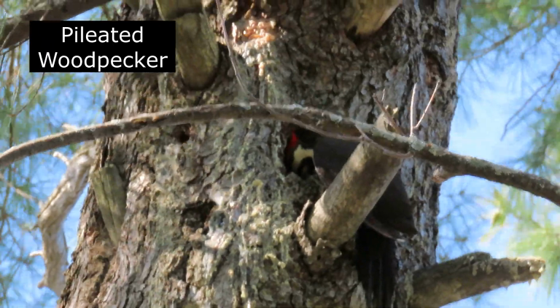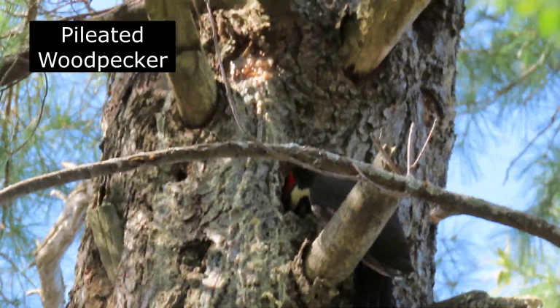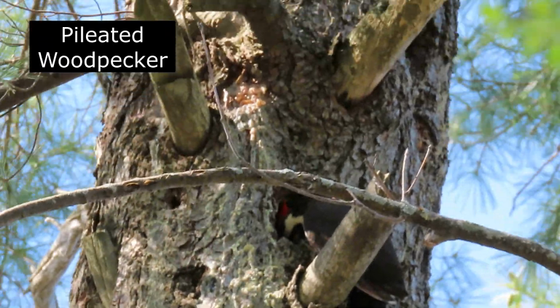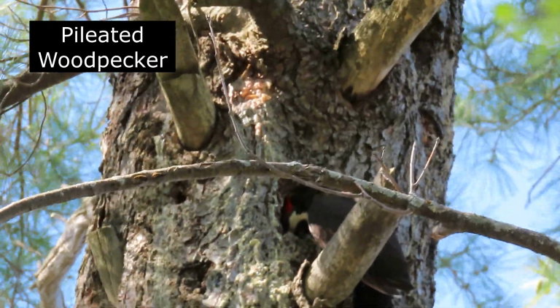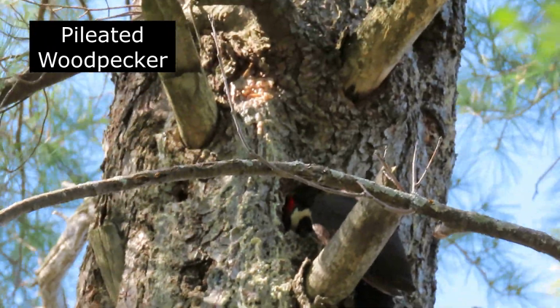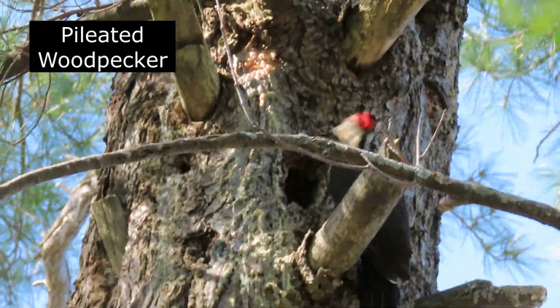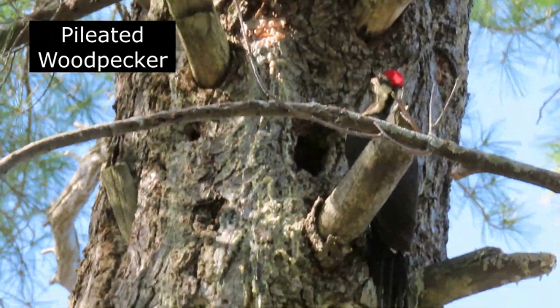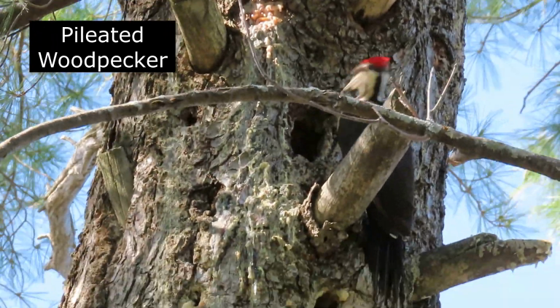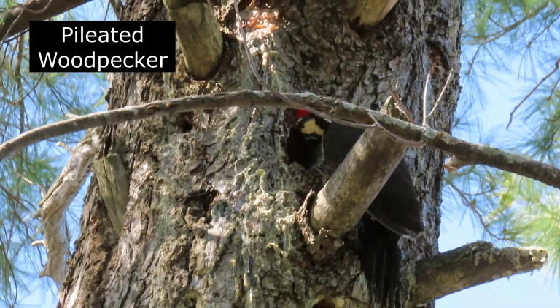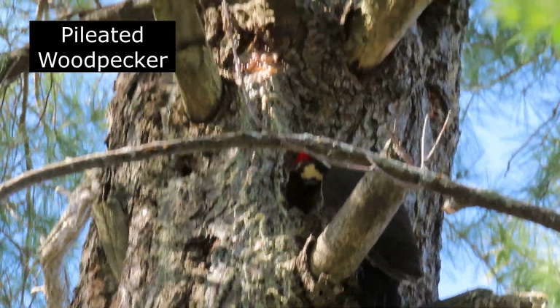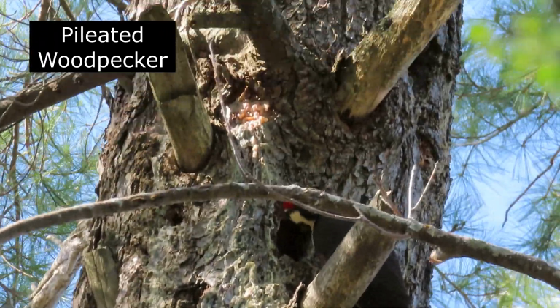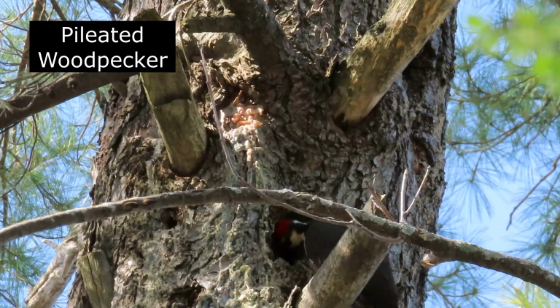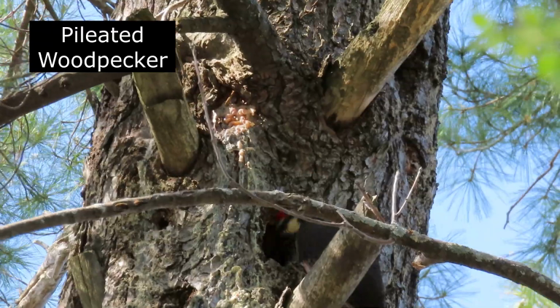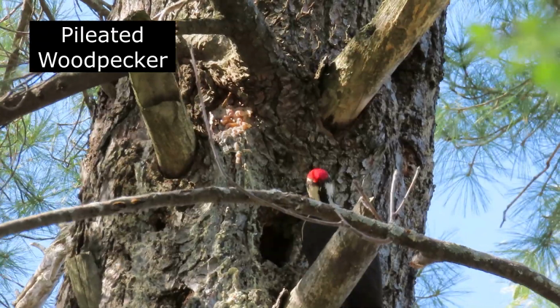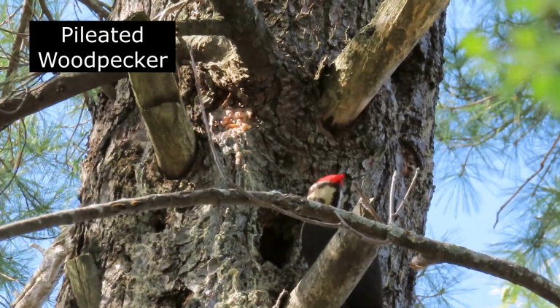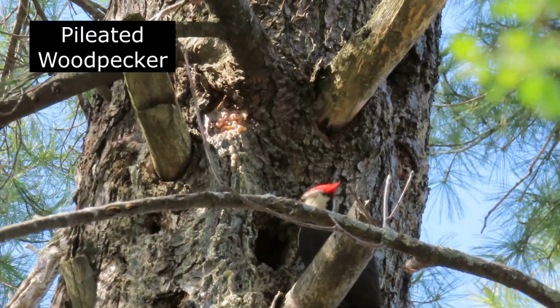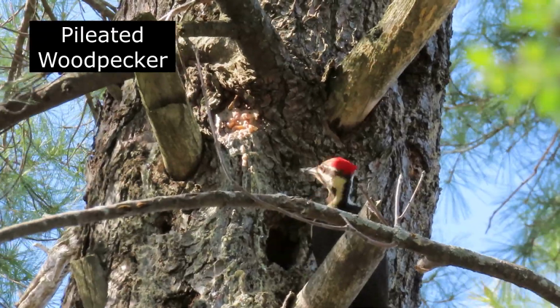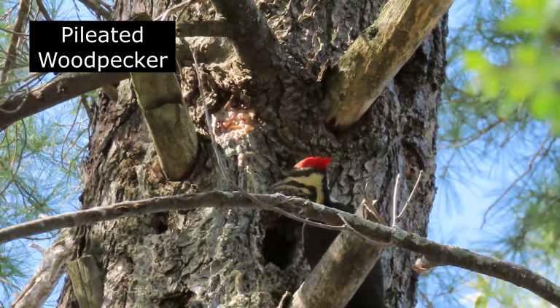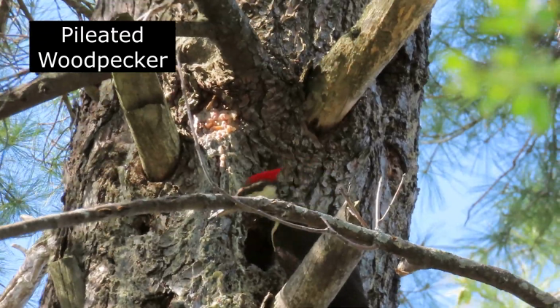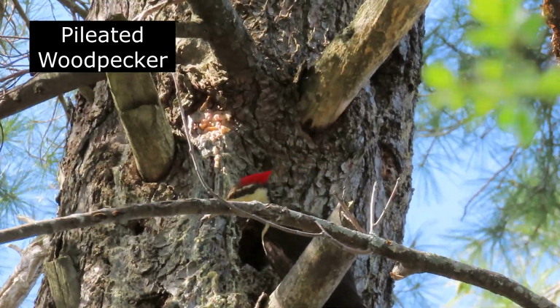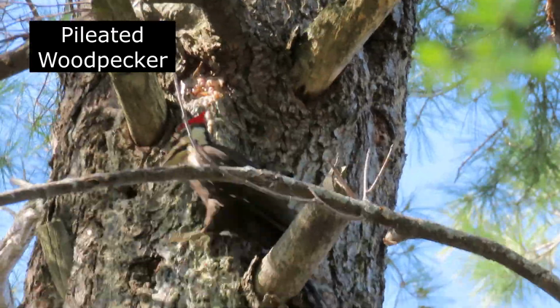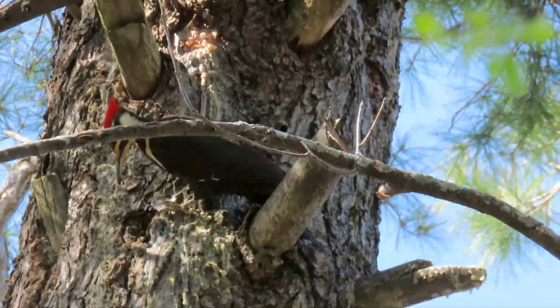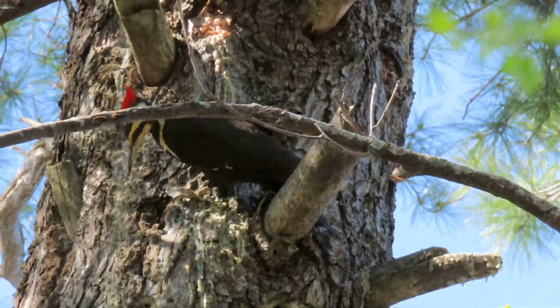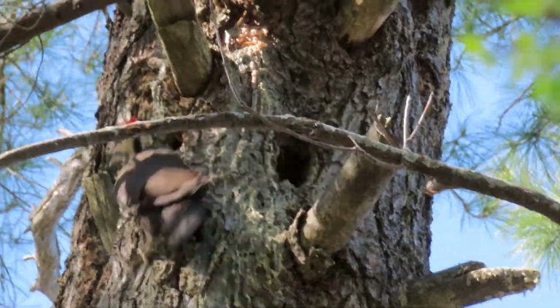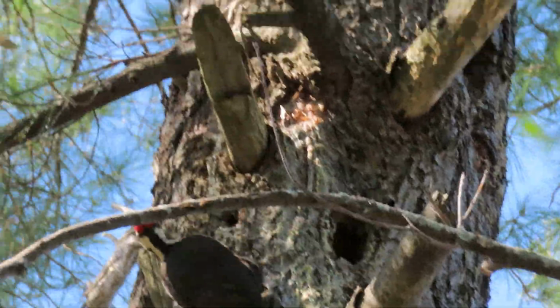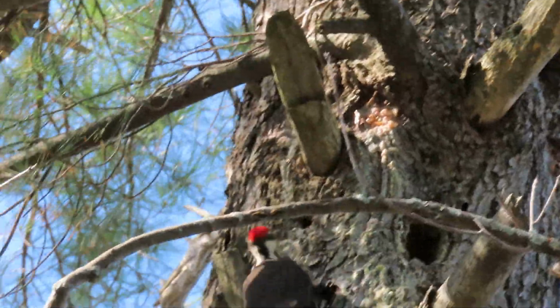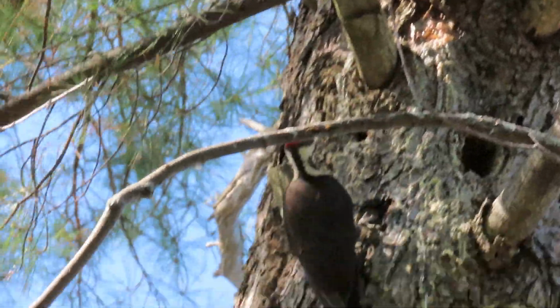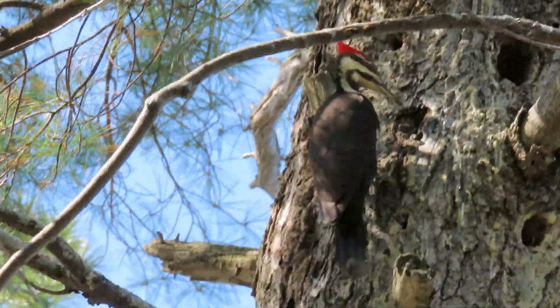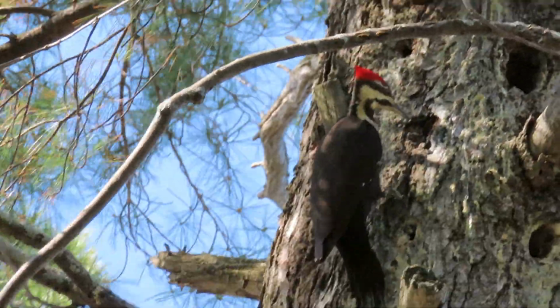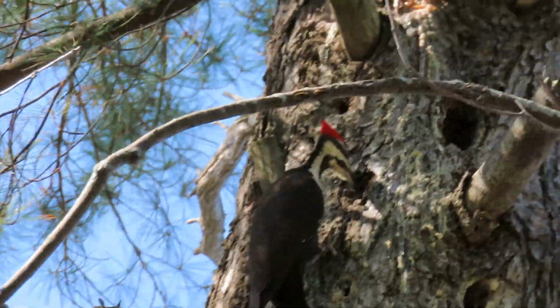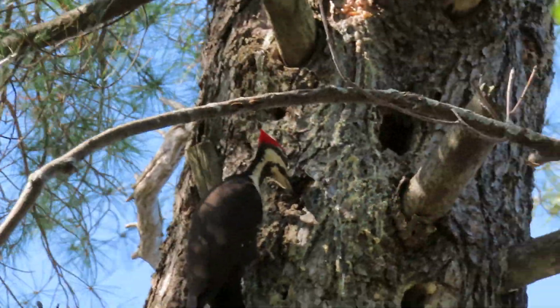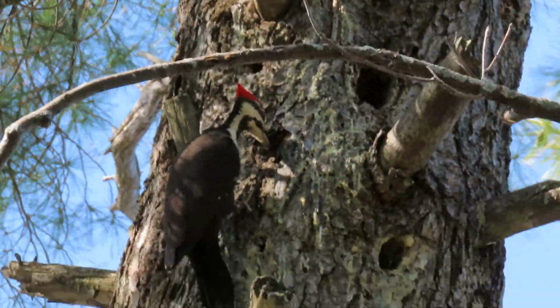There's a Pileated Woodpecker. It eats mainly insects, especially carpenter ants and wood-boring beetle larvae.